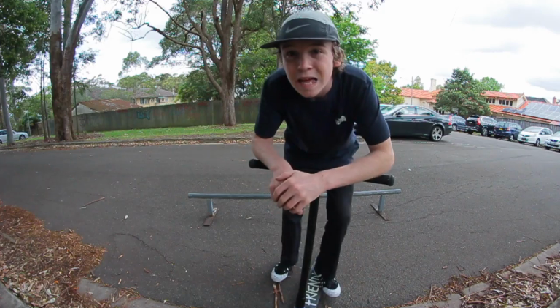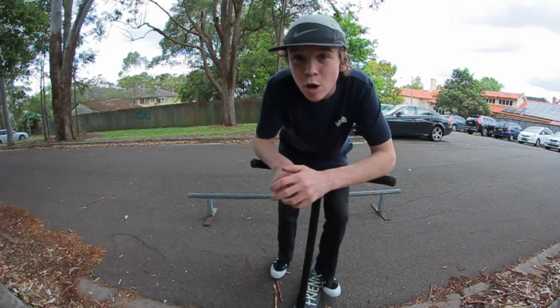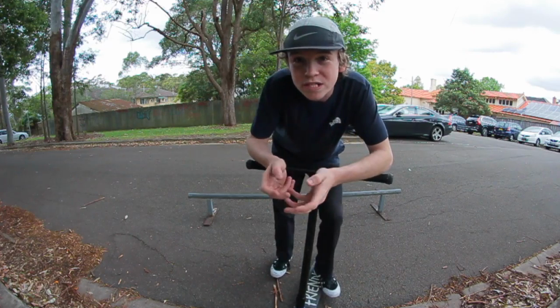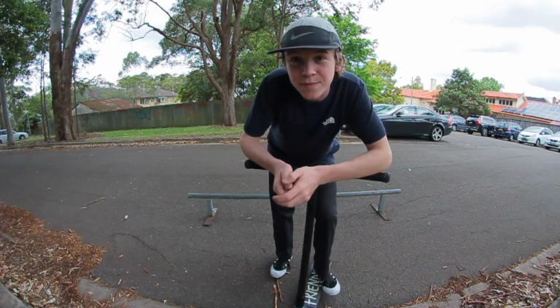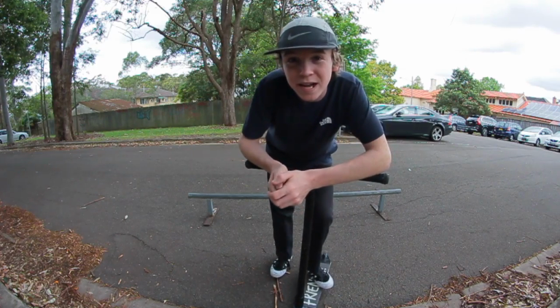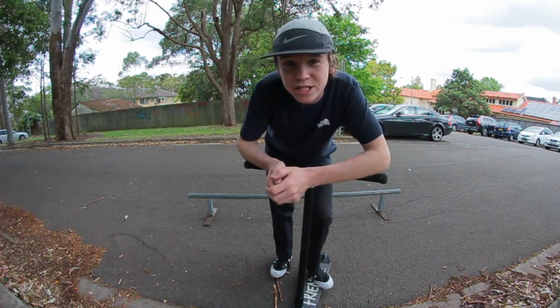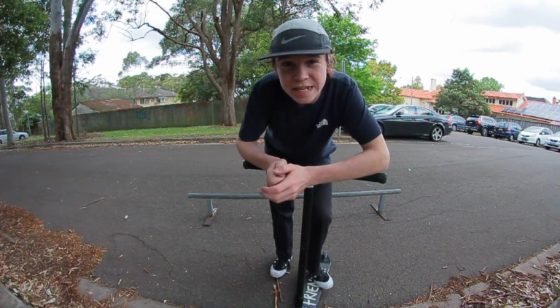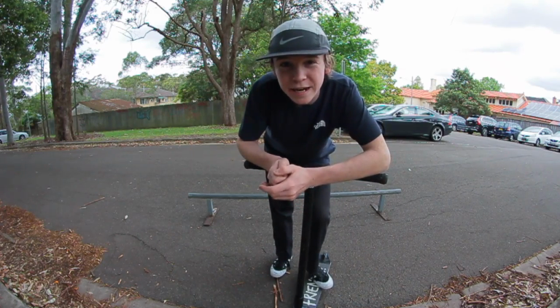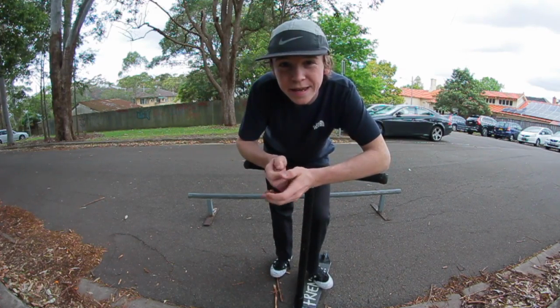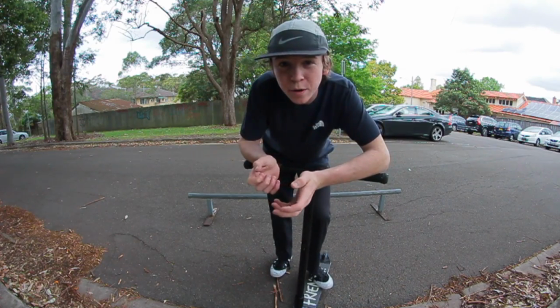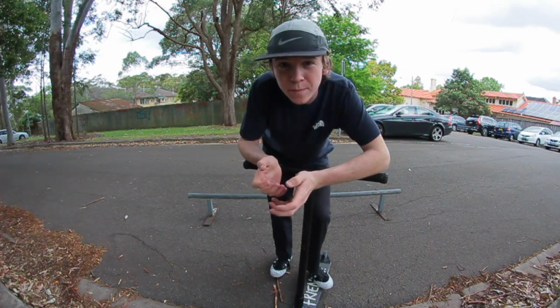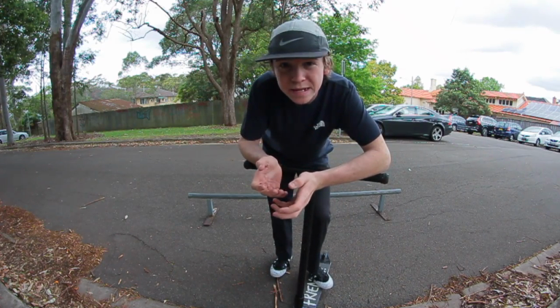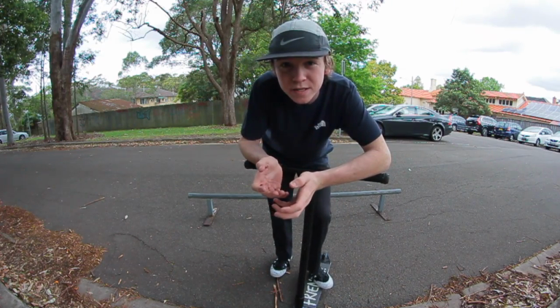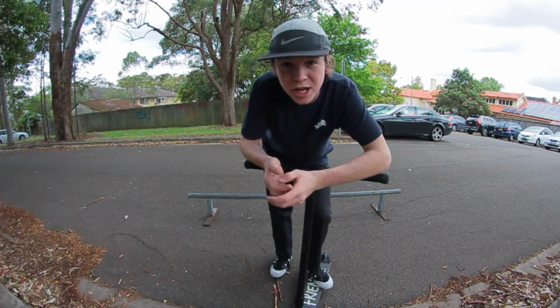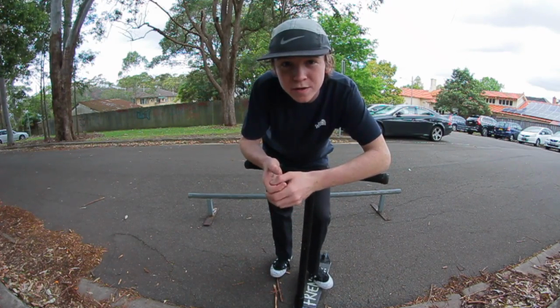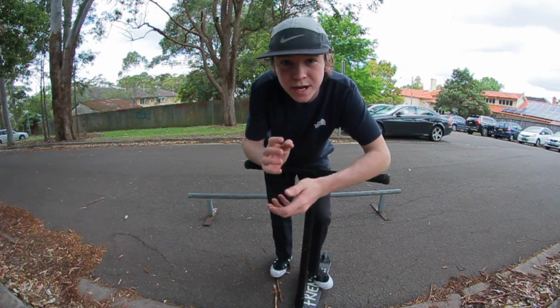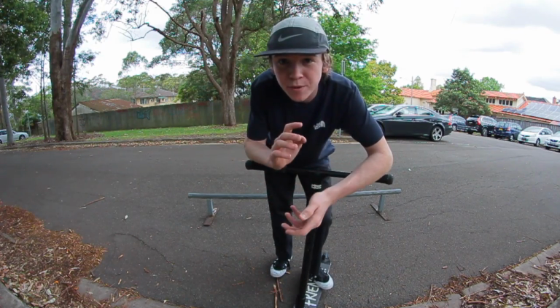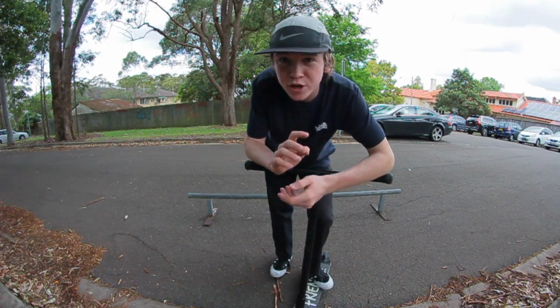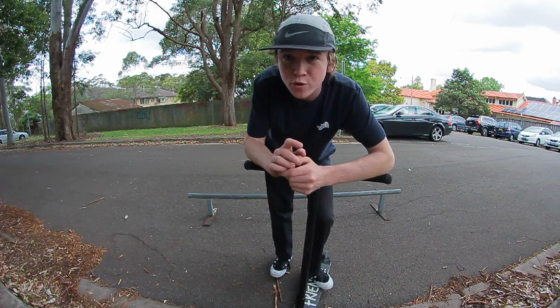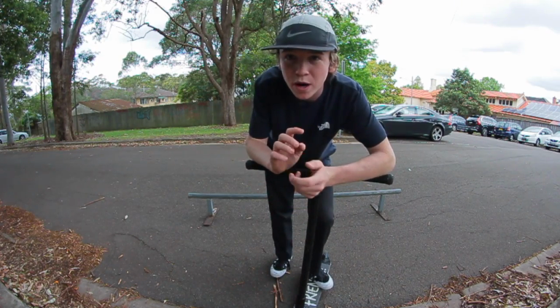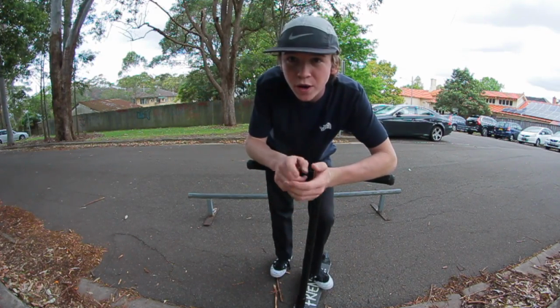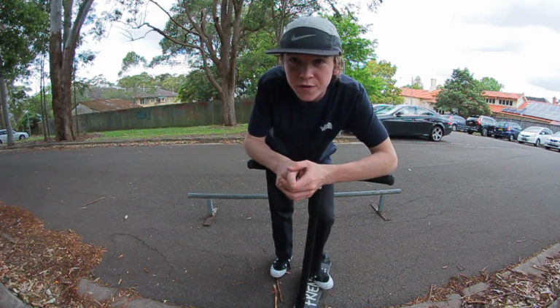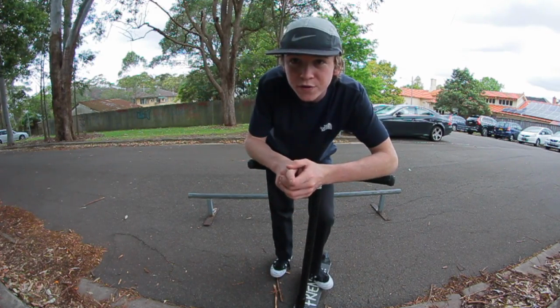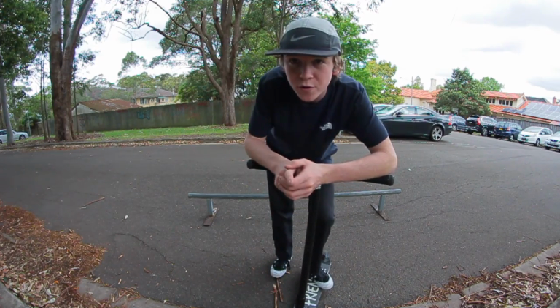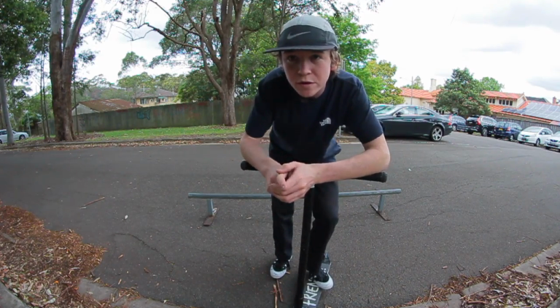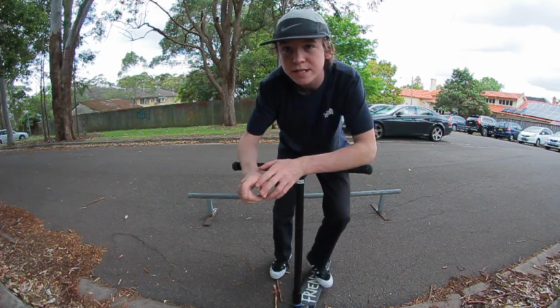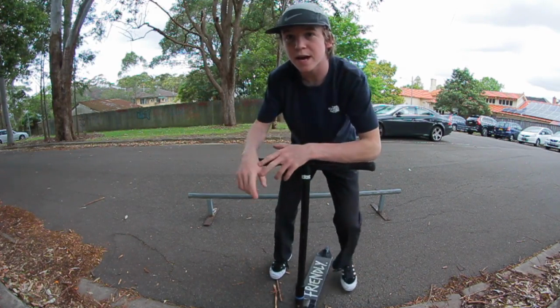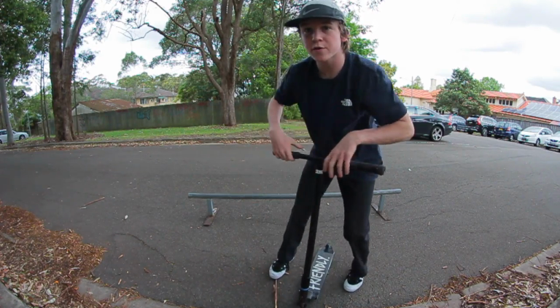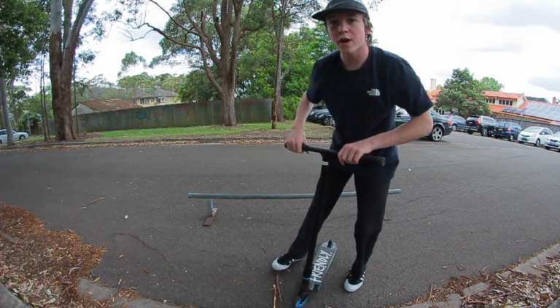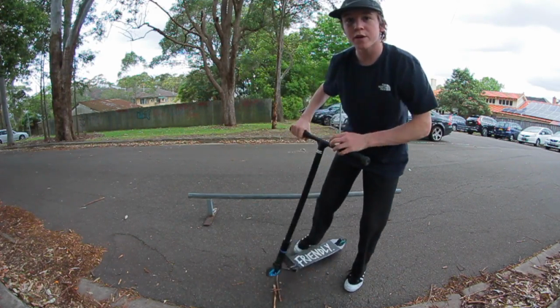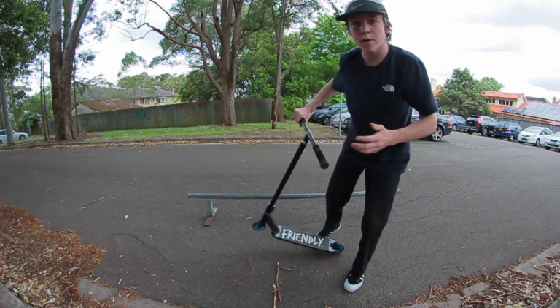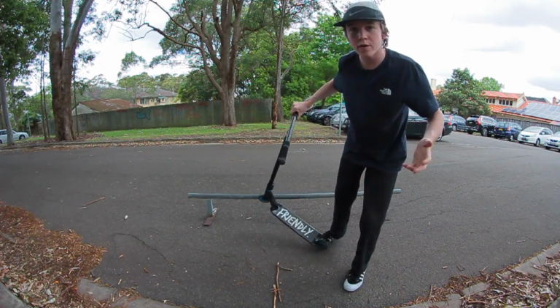What's up guys, Jack Dad here, welcome back to the channel. Today I'm bringing you another tutorial — it's how to grind a rail.